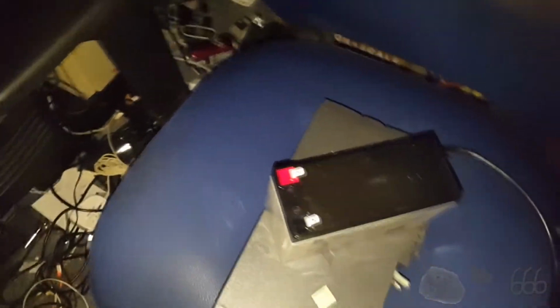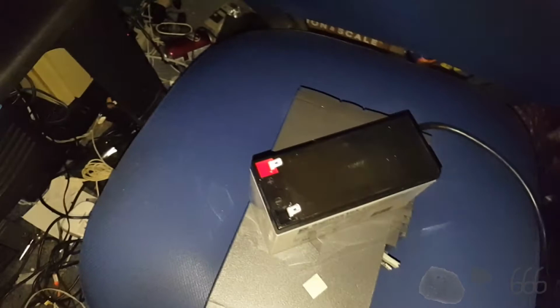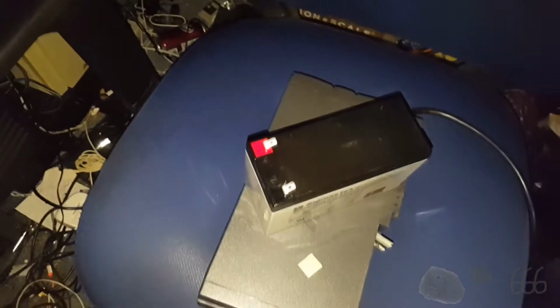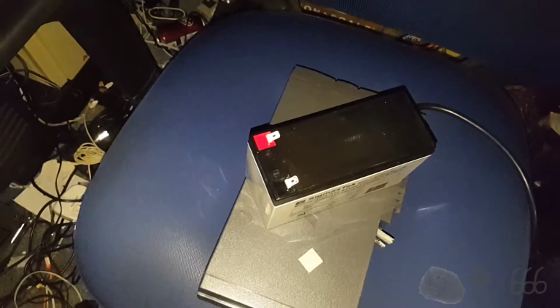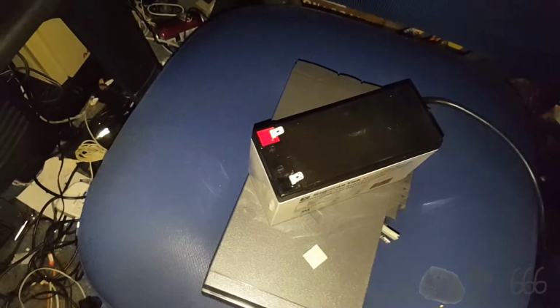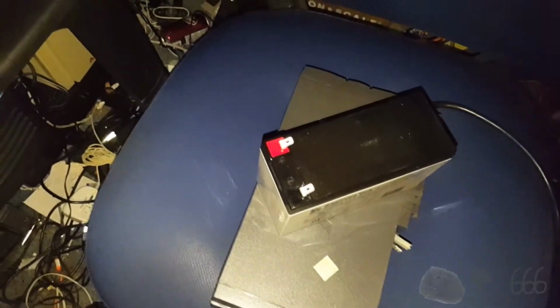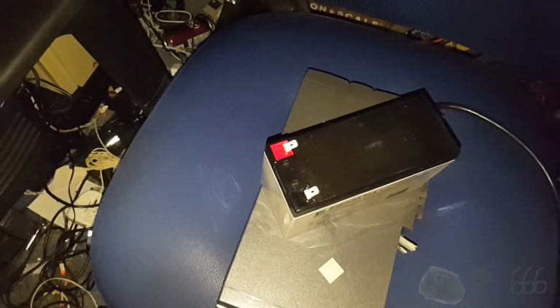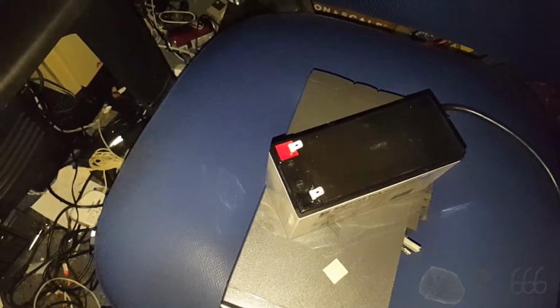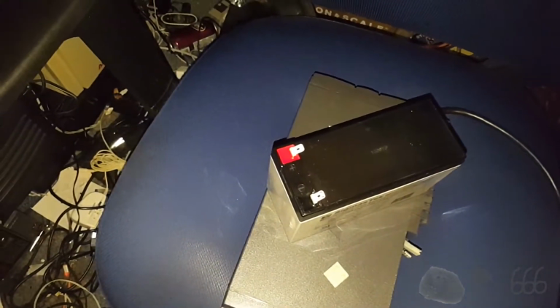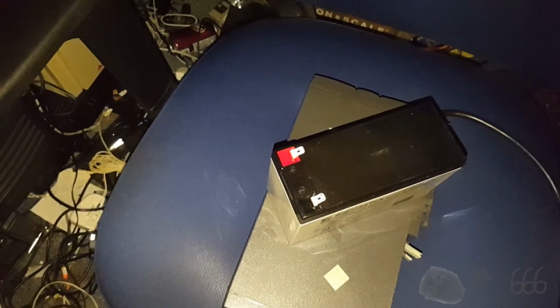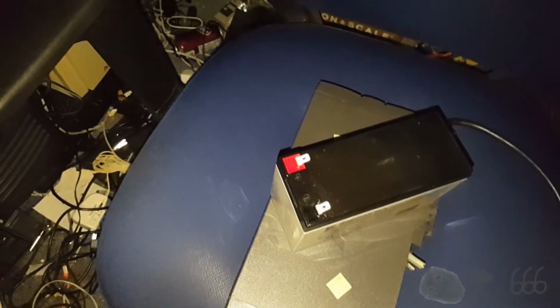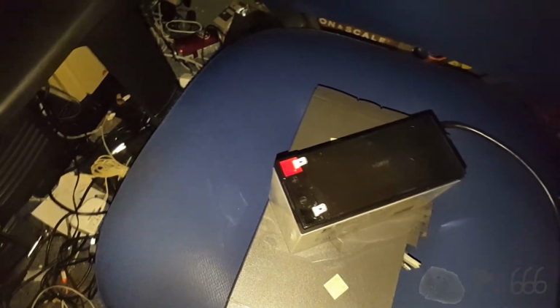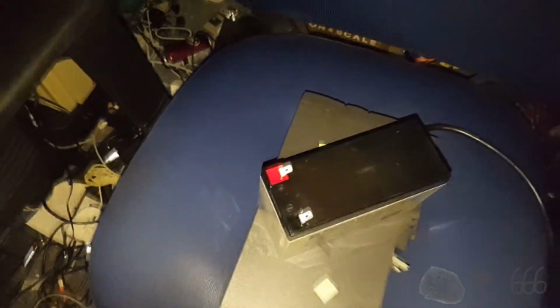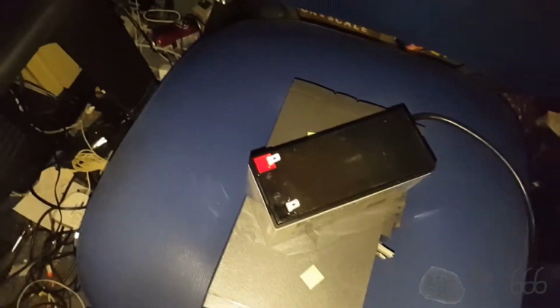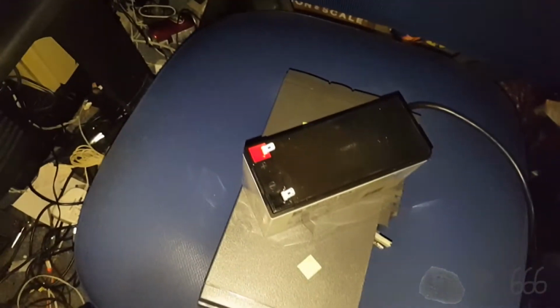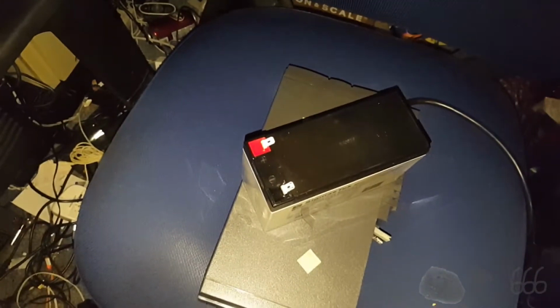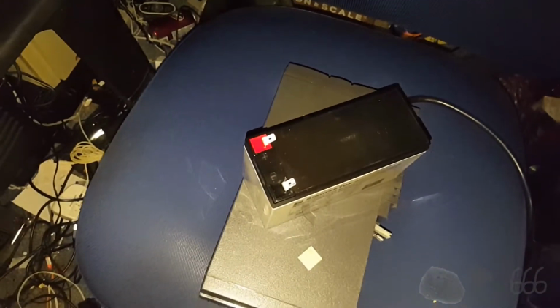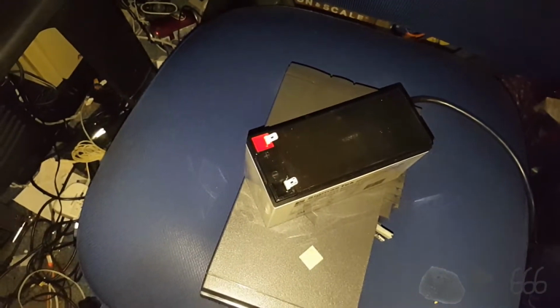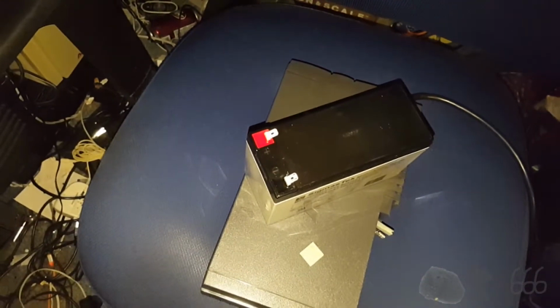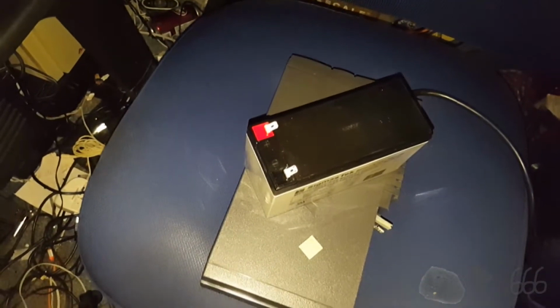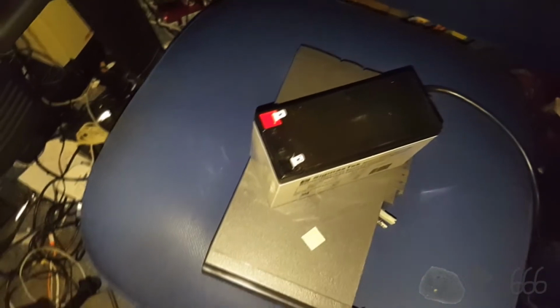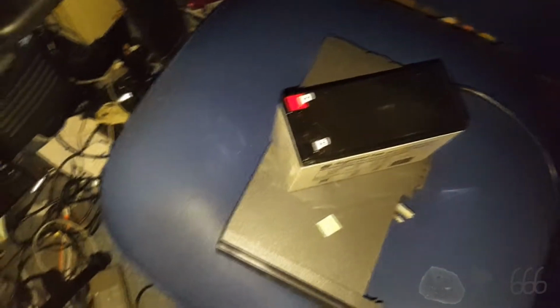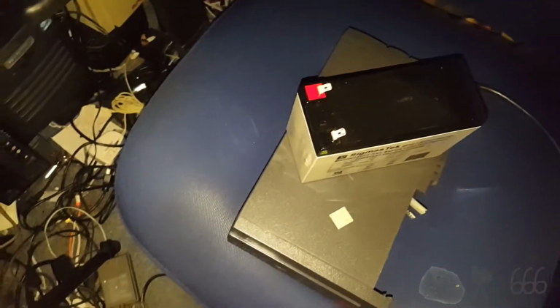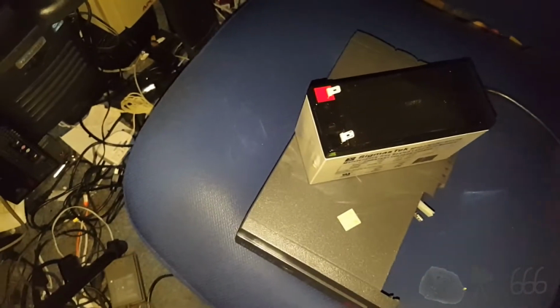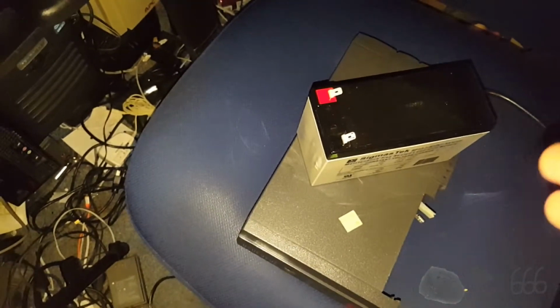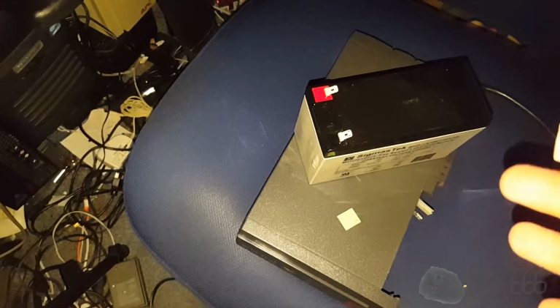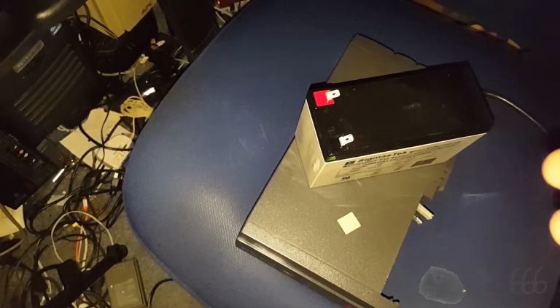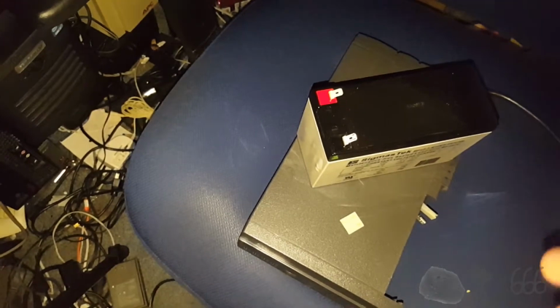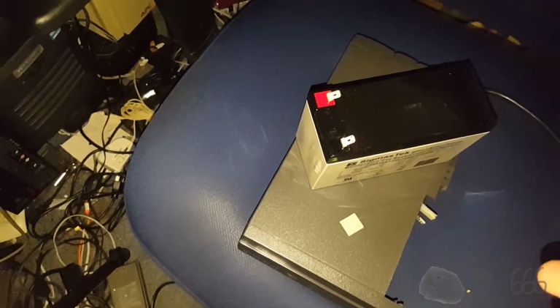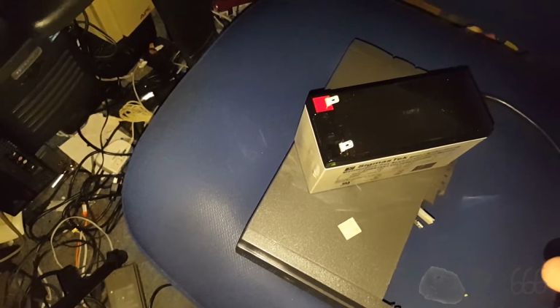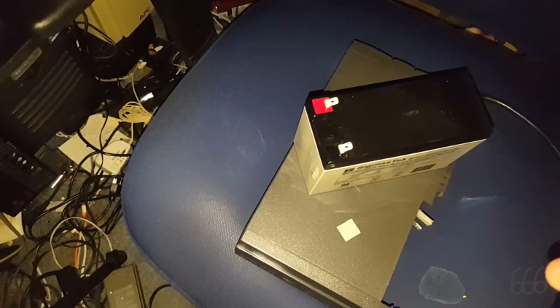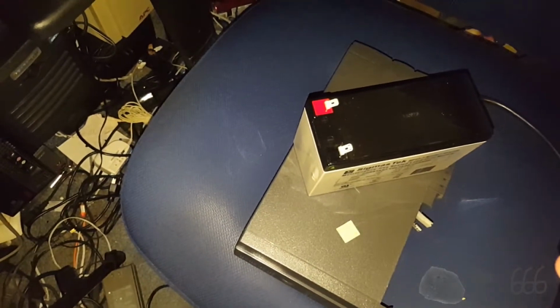I'm bewildered at the fact that that caused the UPS to crash, basically.